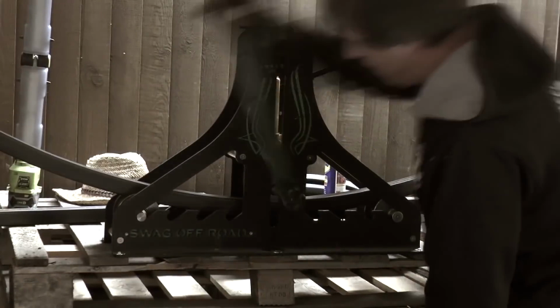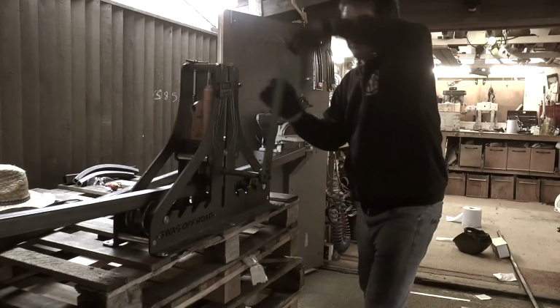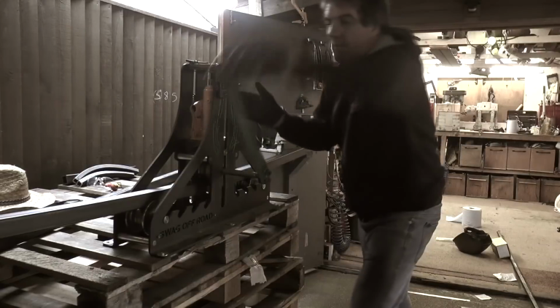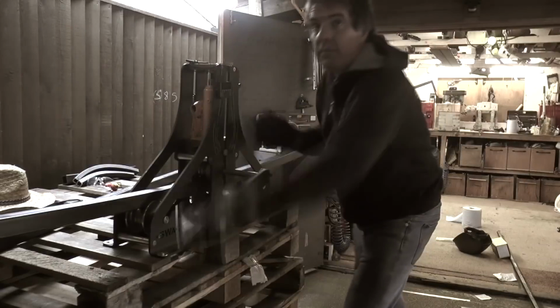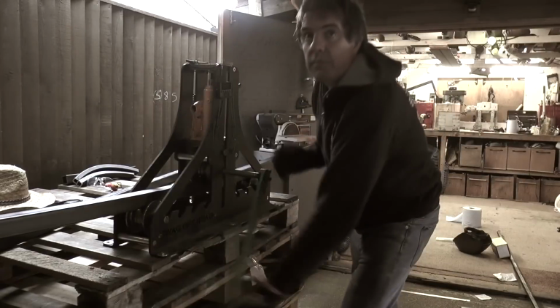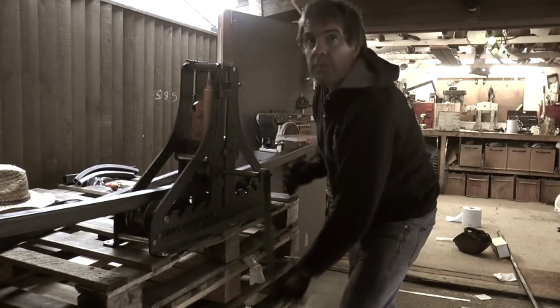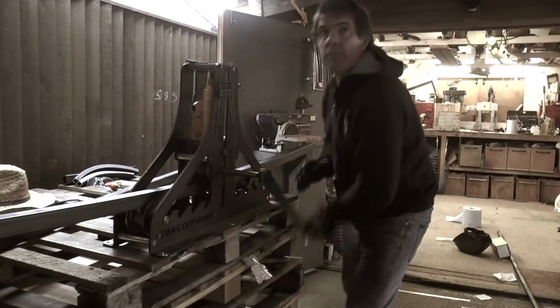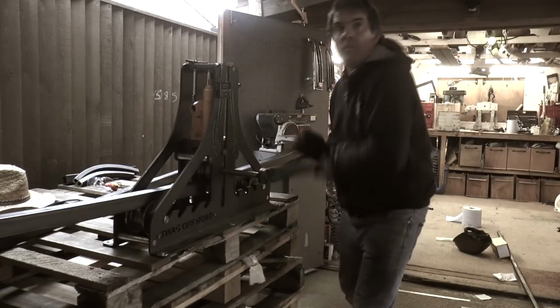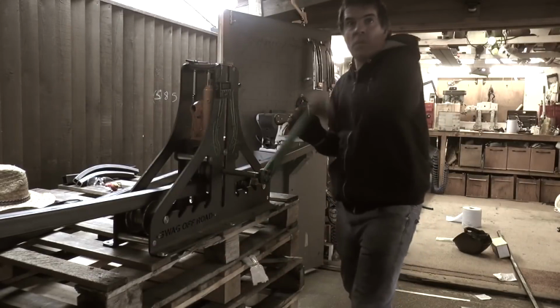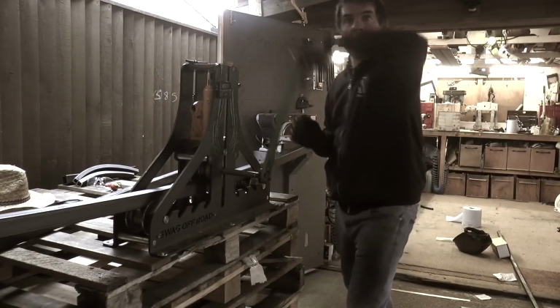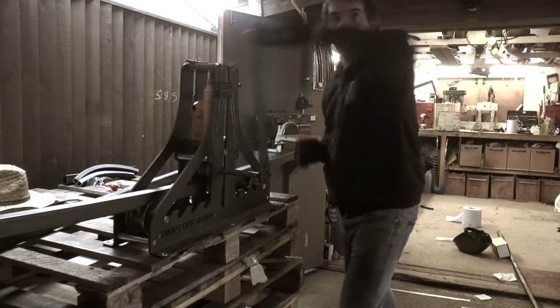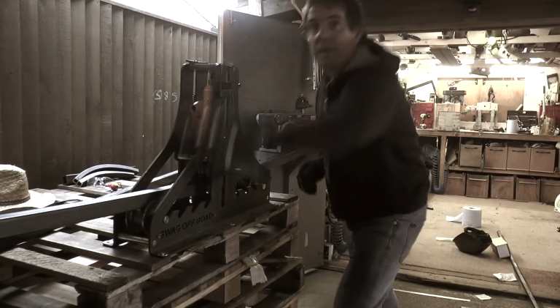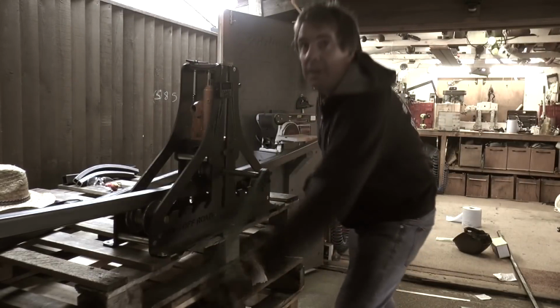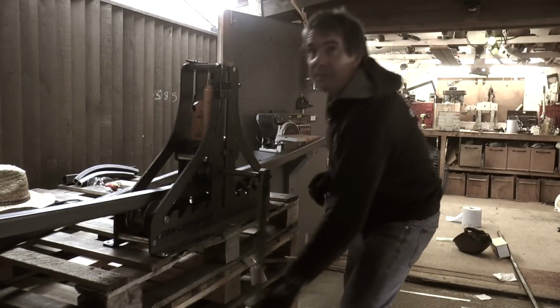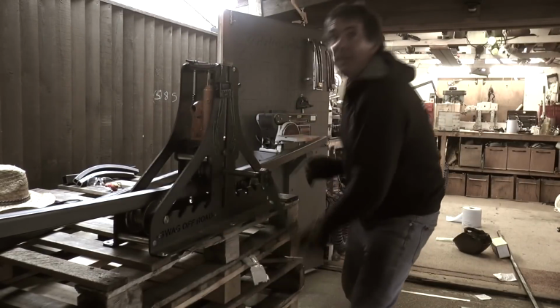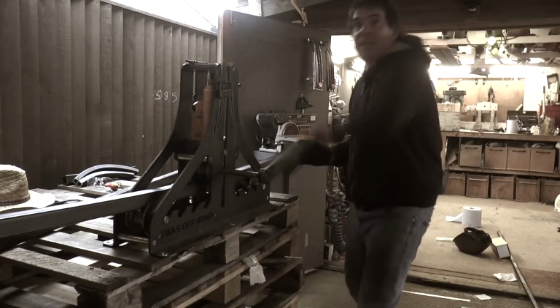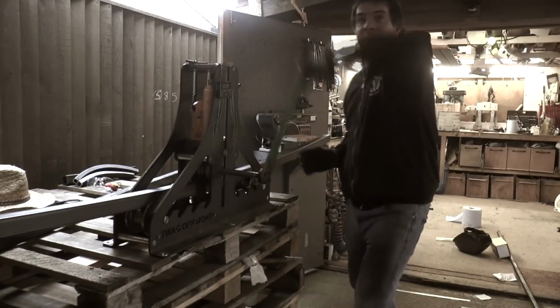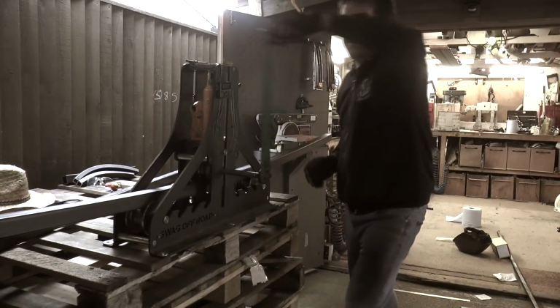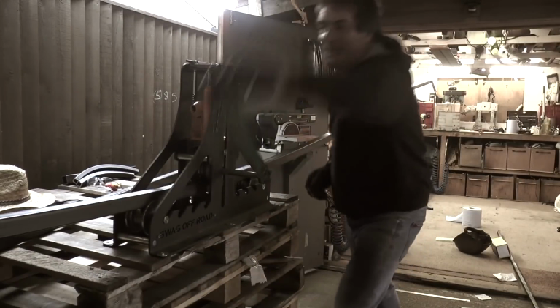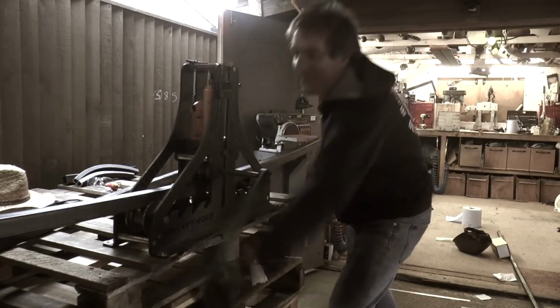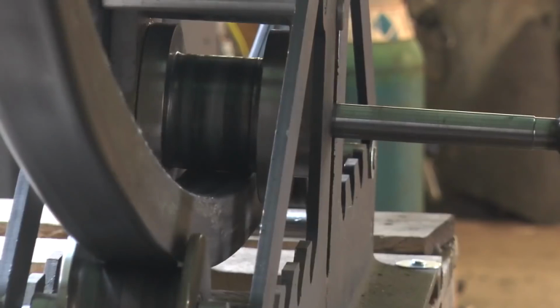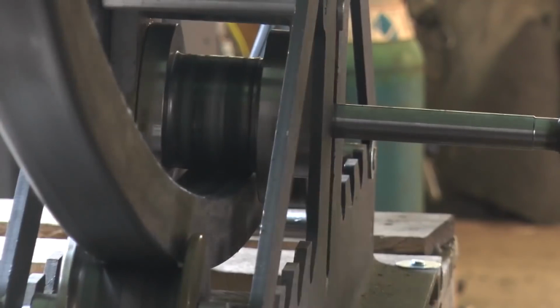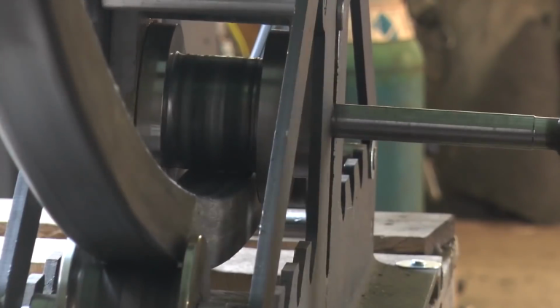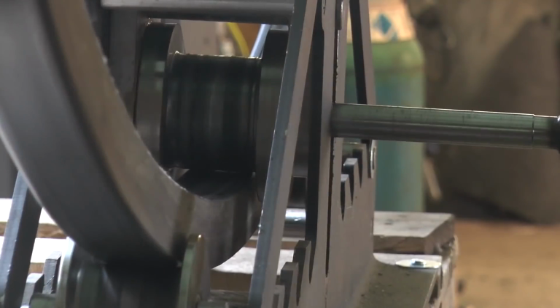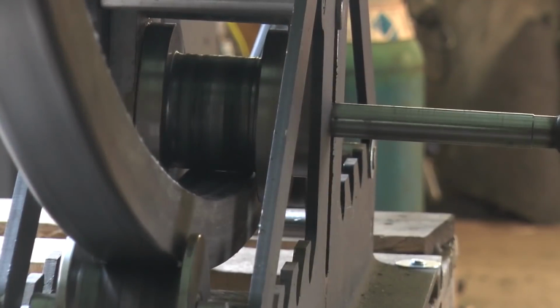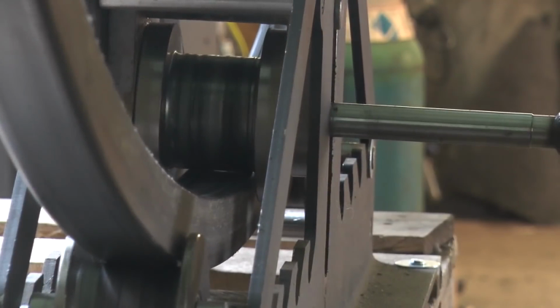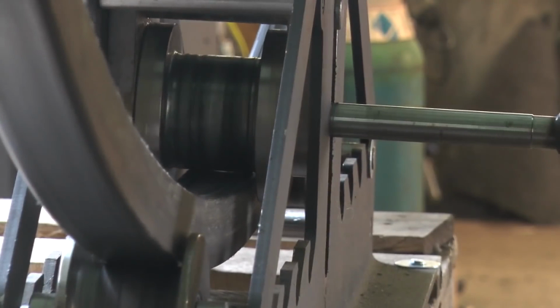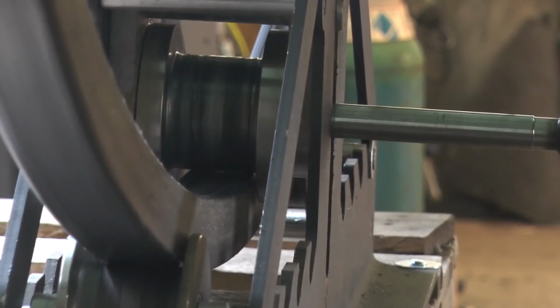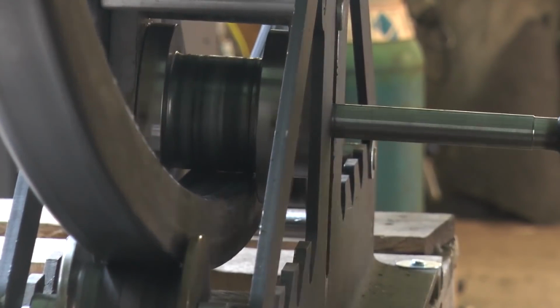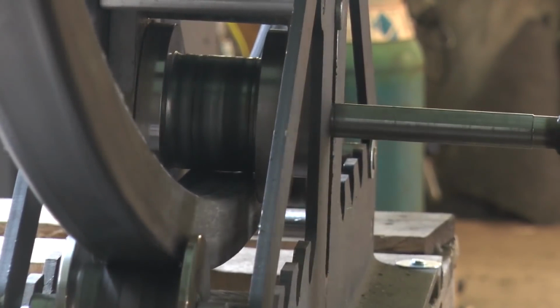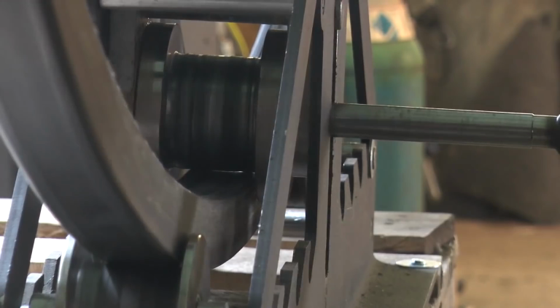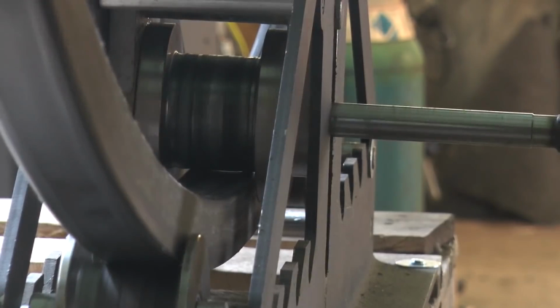How much force do you think you're putting through that? You said don't mention the force.